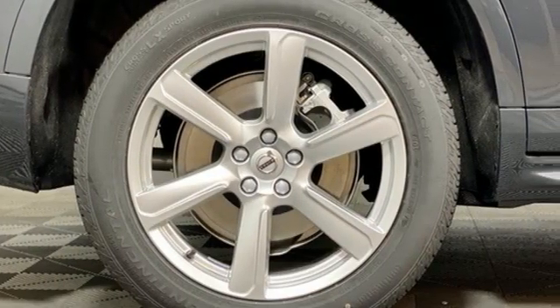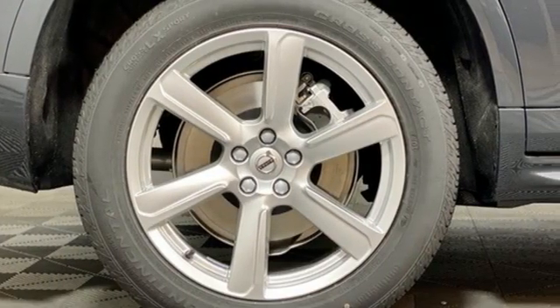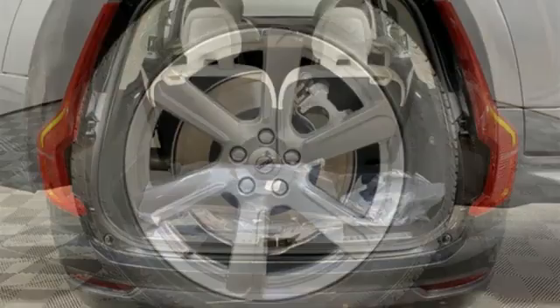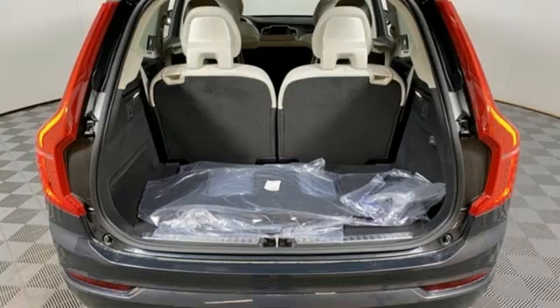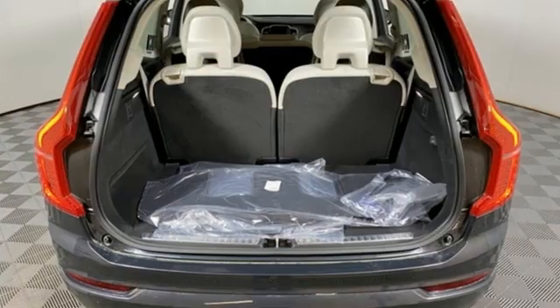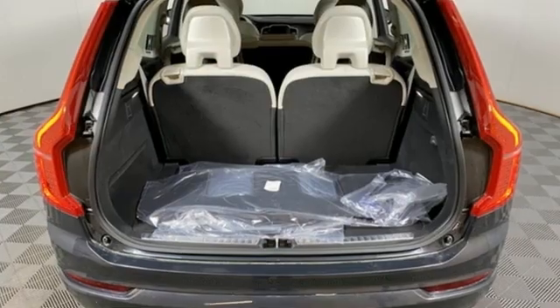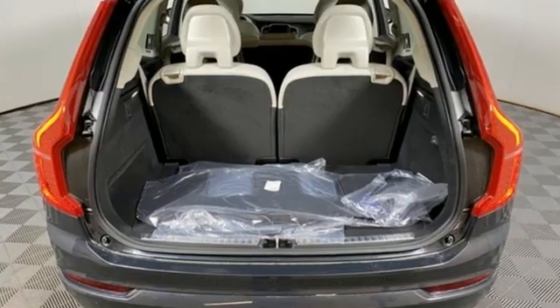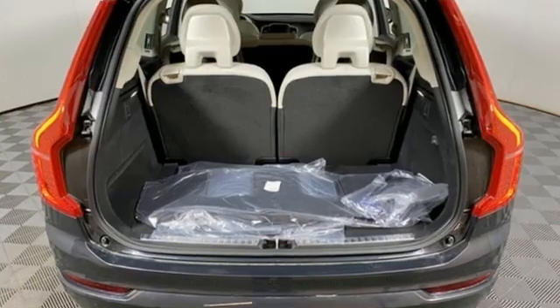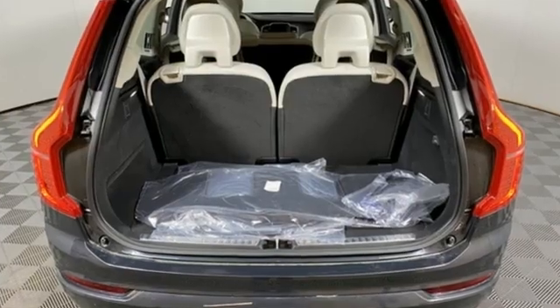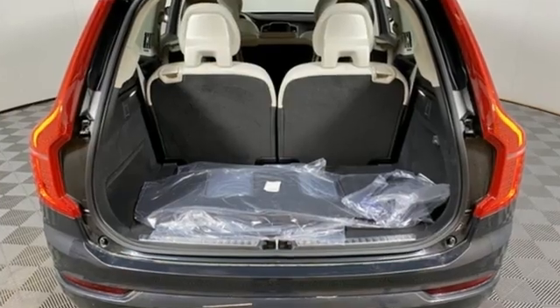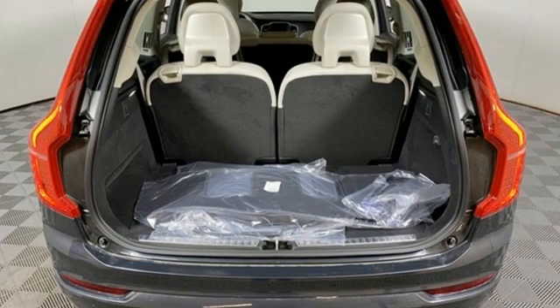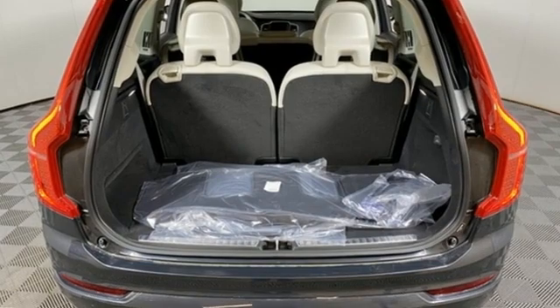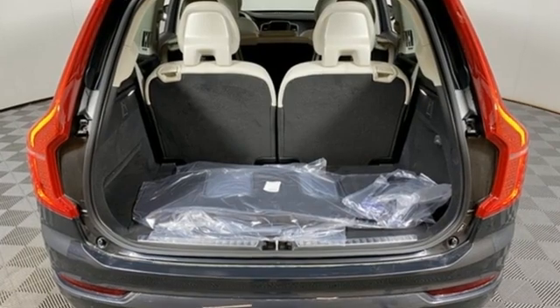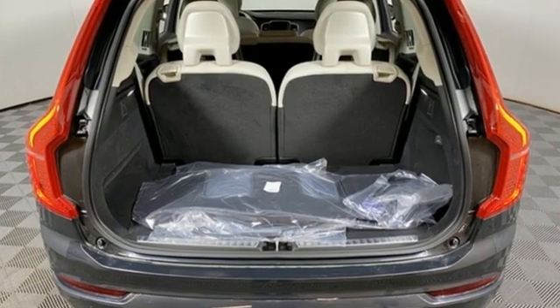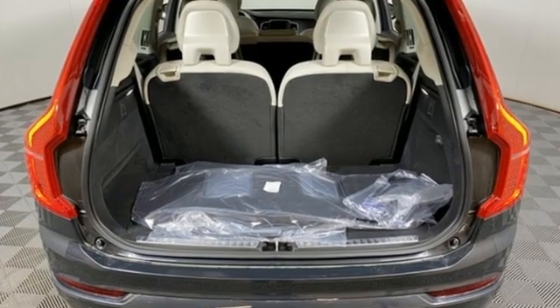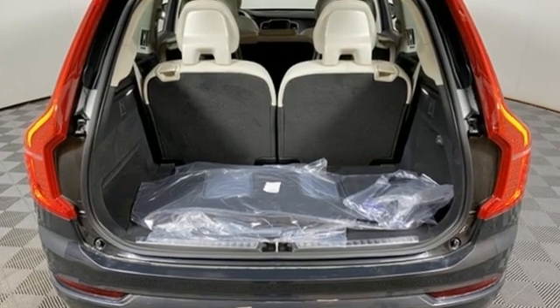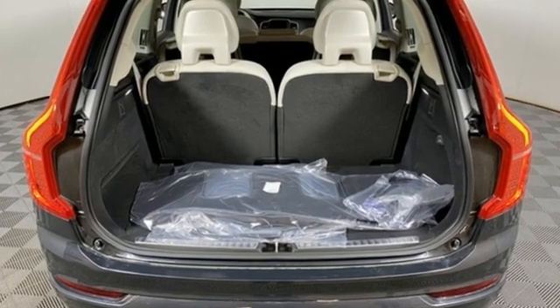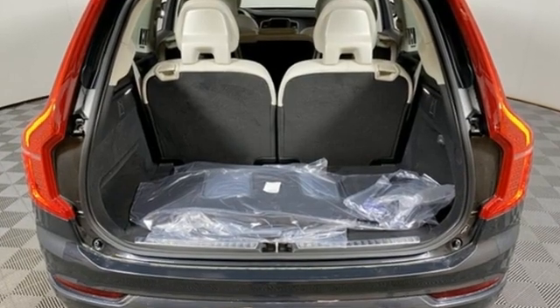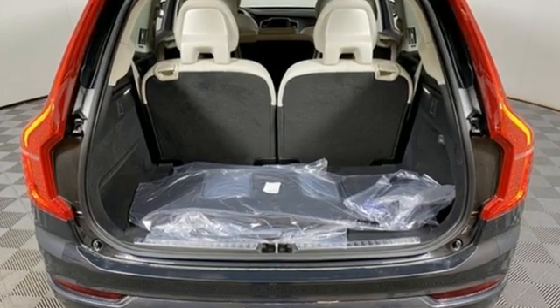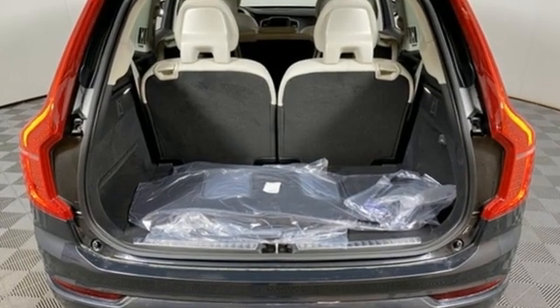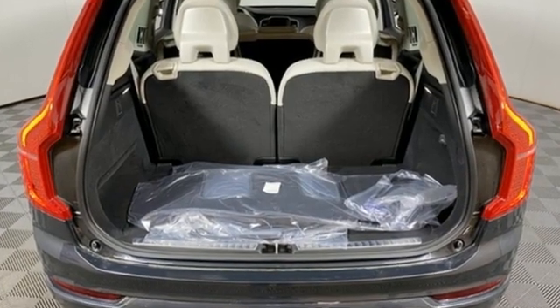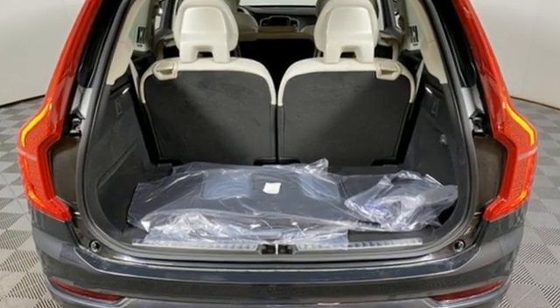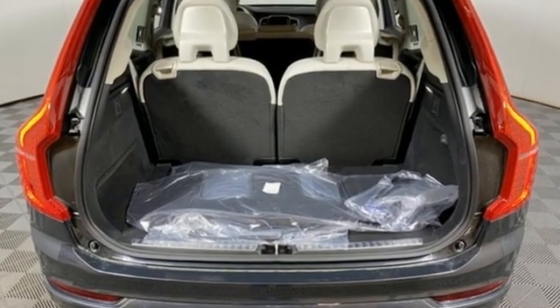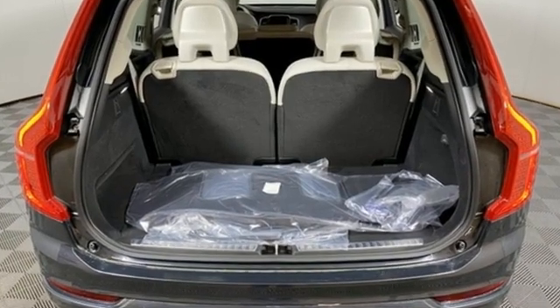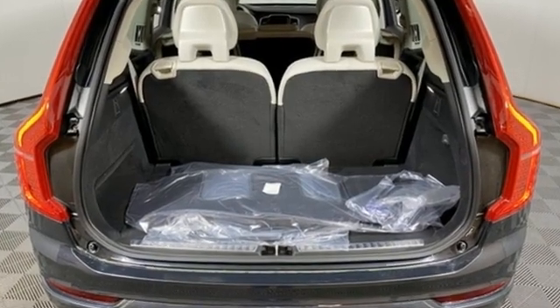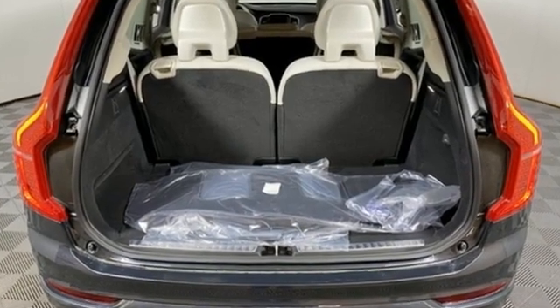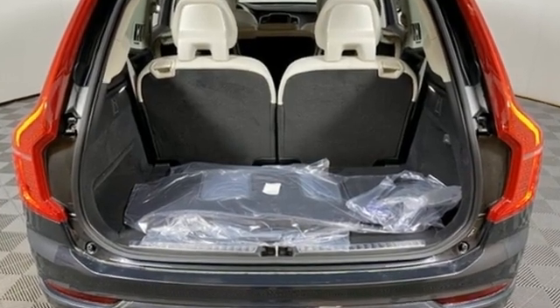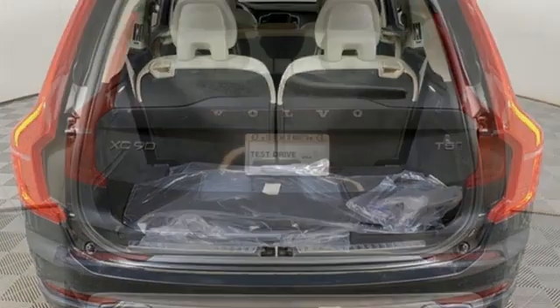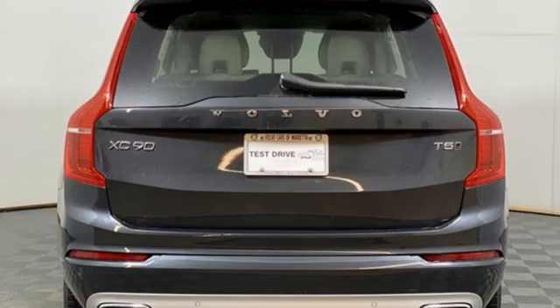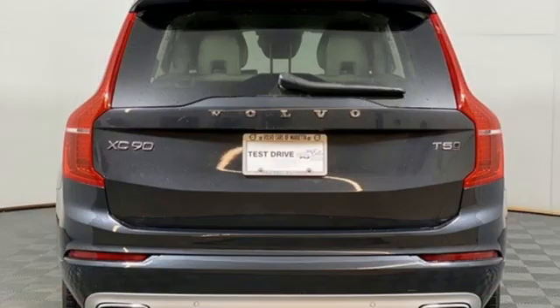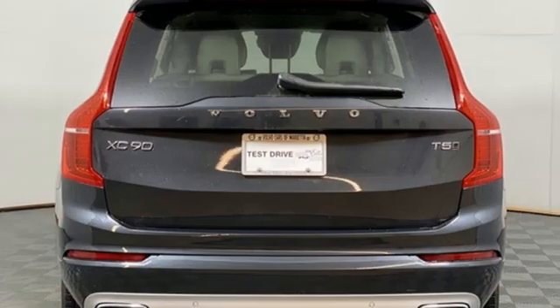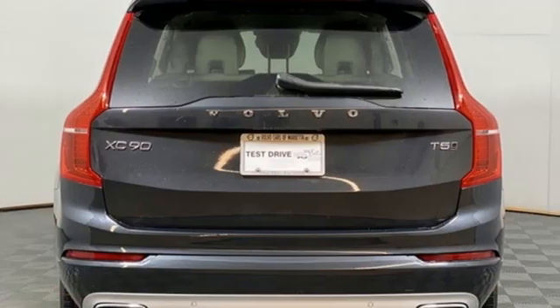Volvo is Latin for "it rolls," but across the world today, Volvo means safety.